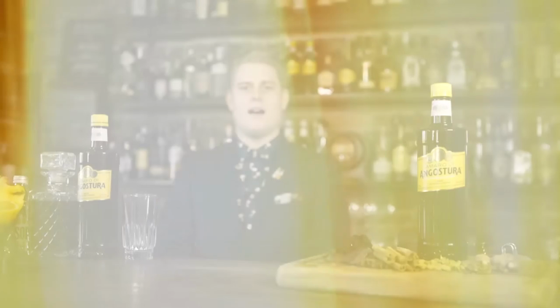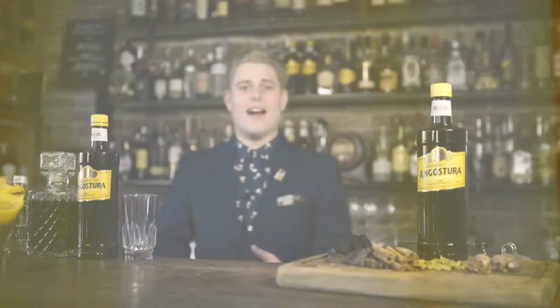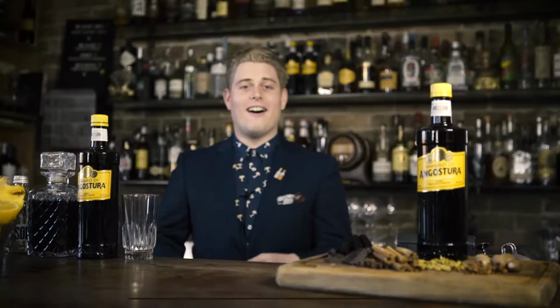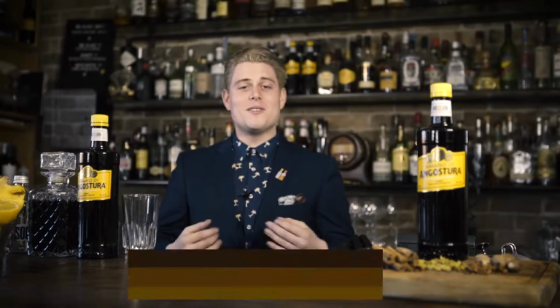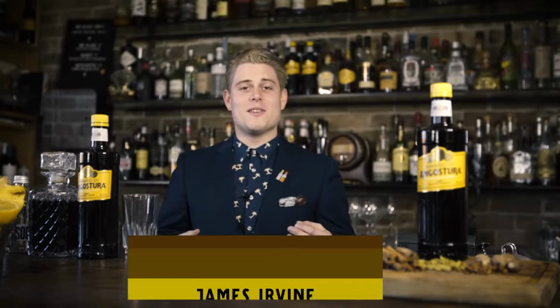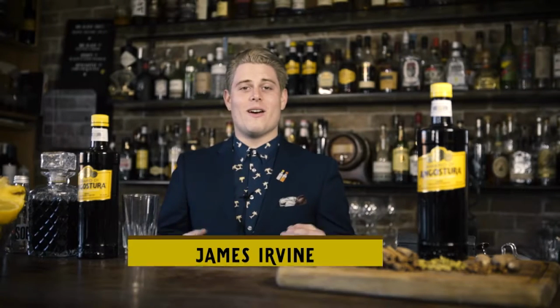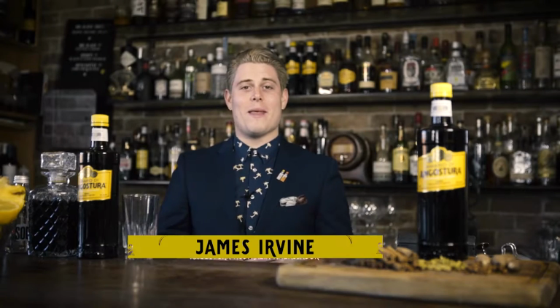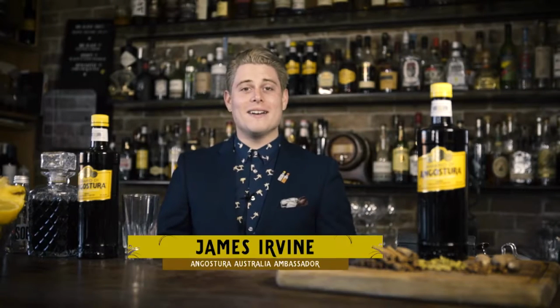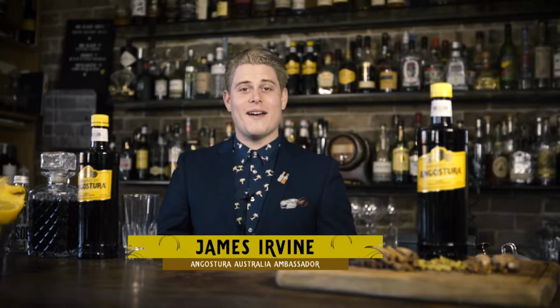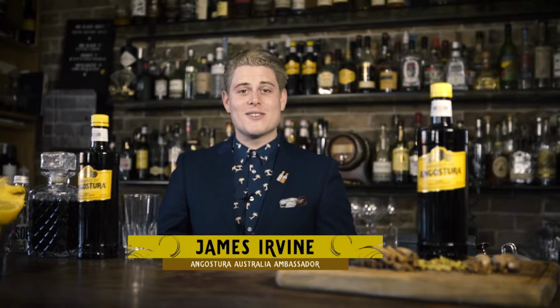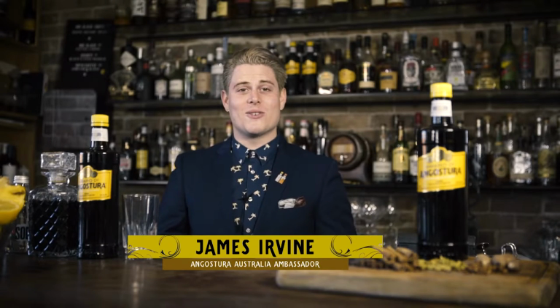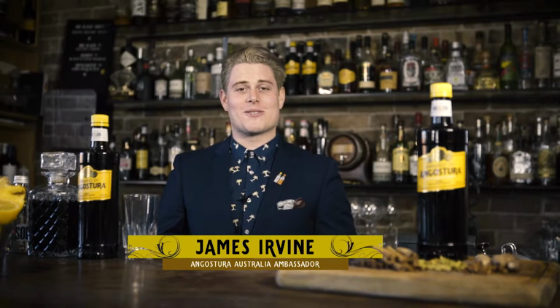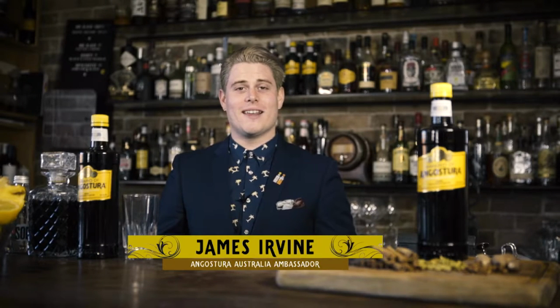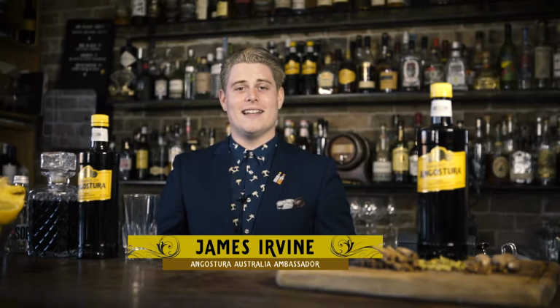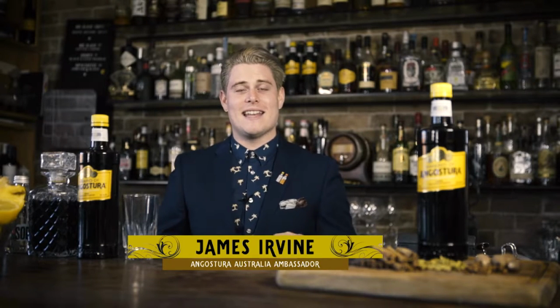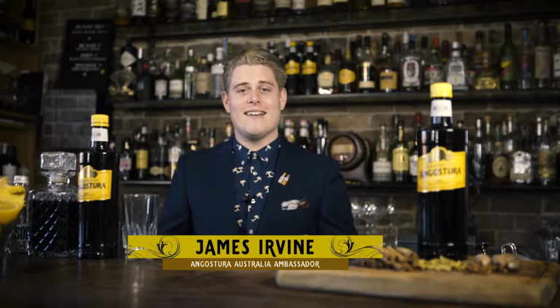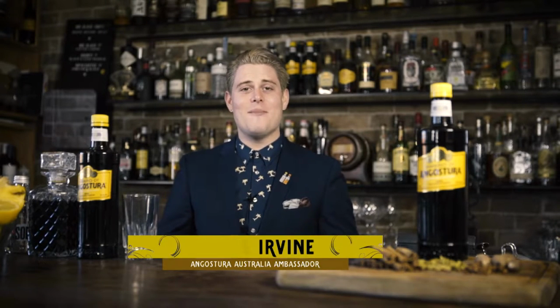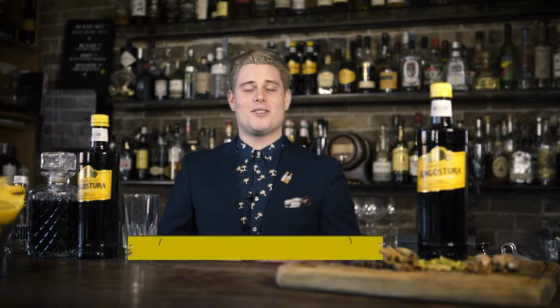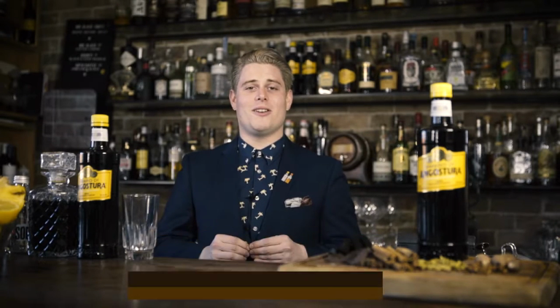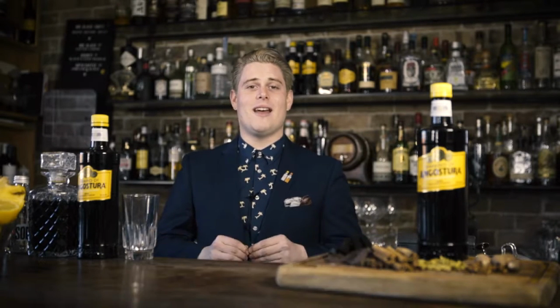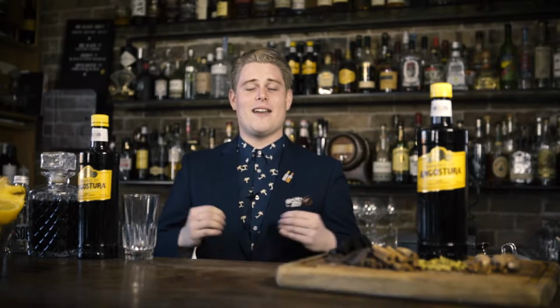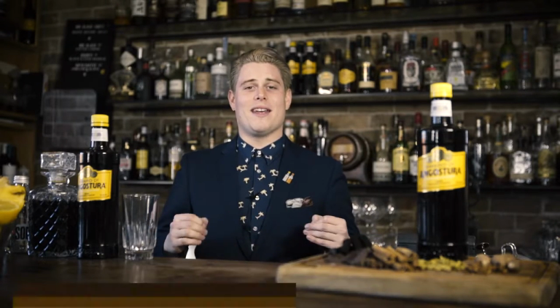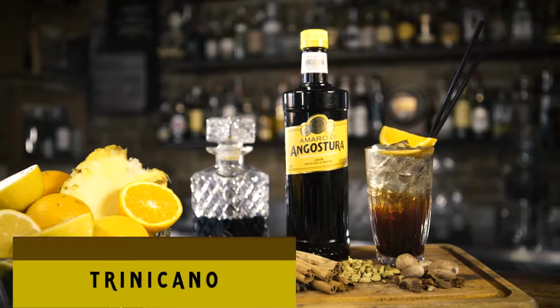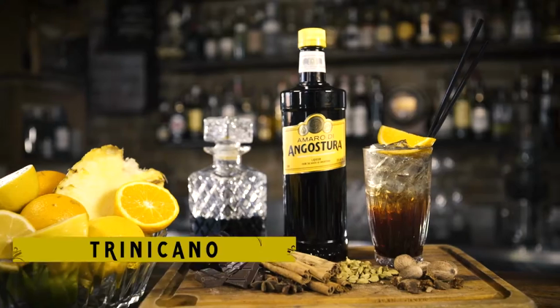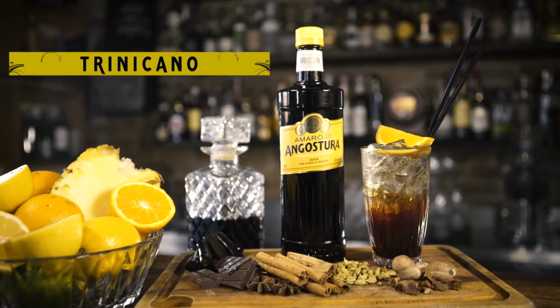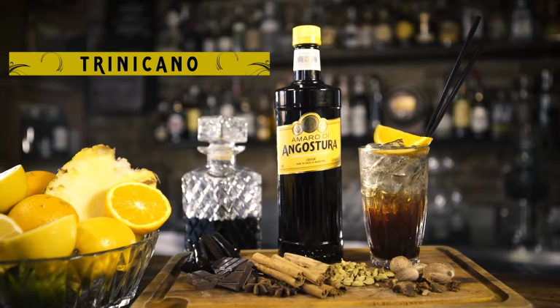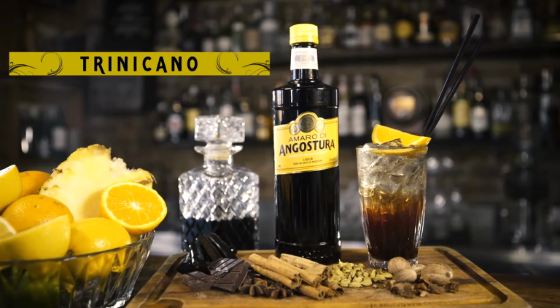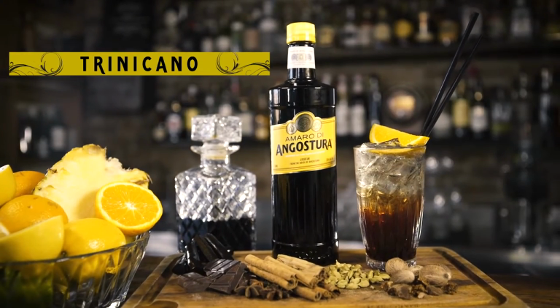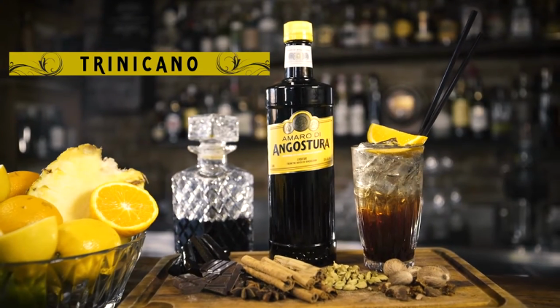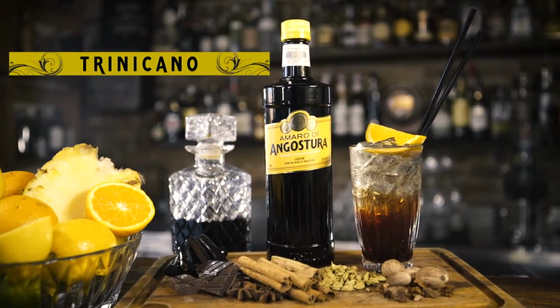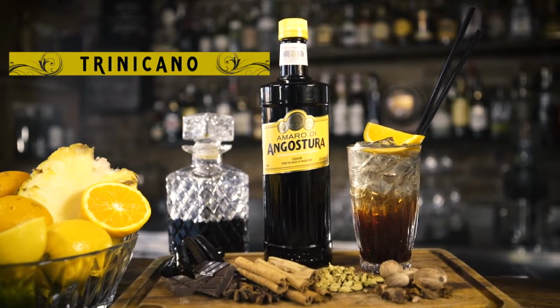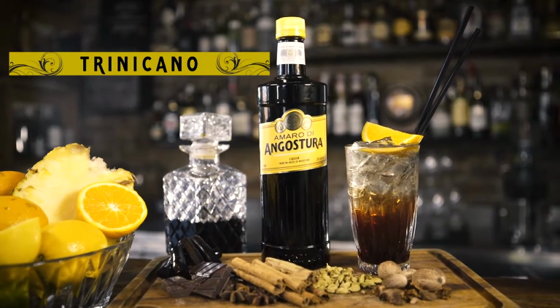Hi, I'm James Irvine from the House of Angostura Australia, and today I'm here to show you how to make our new iconic cocktail, the Trinicano.